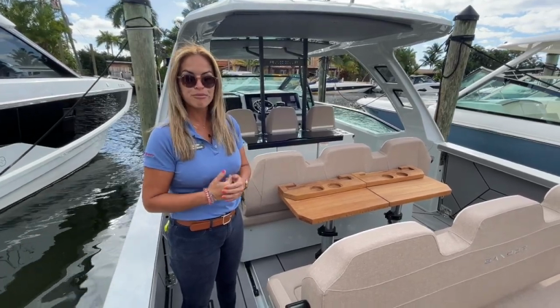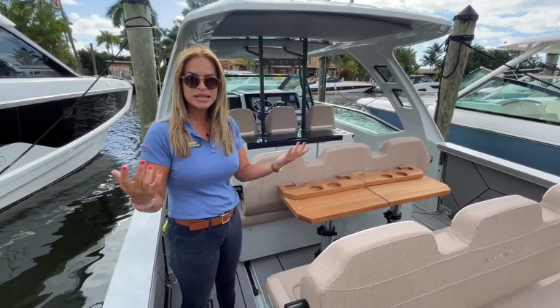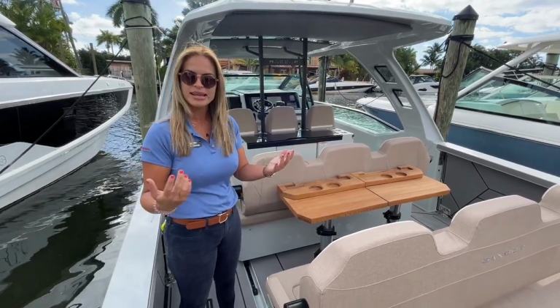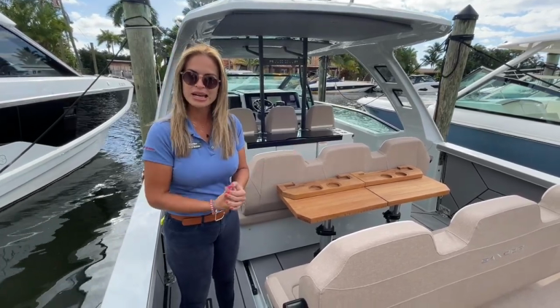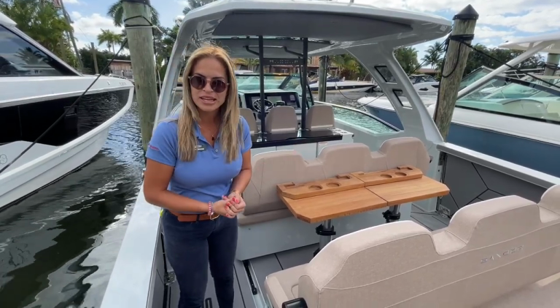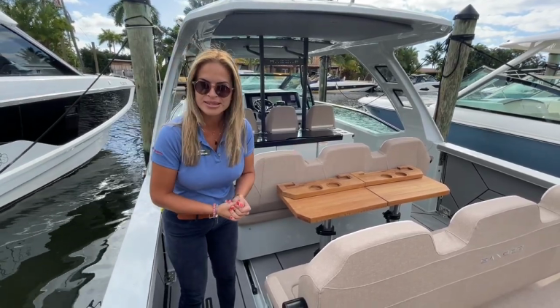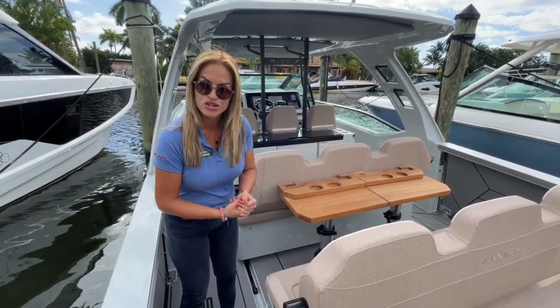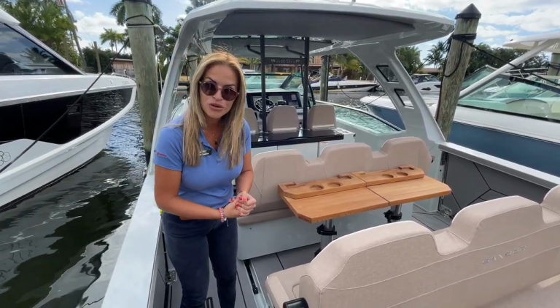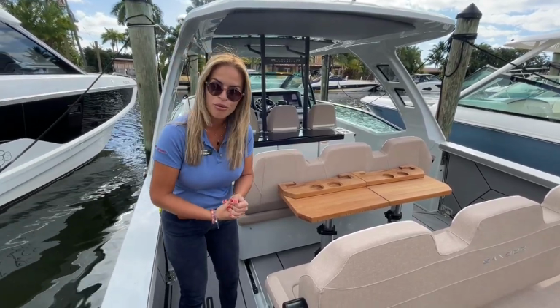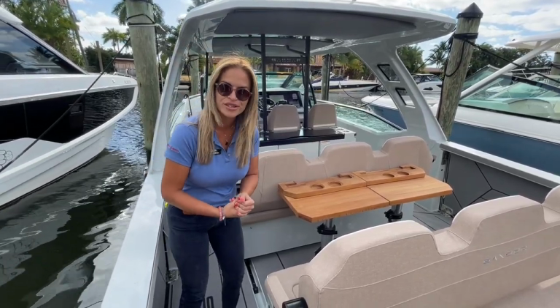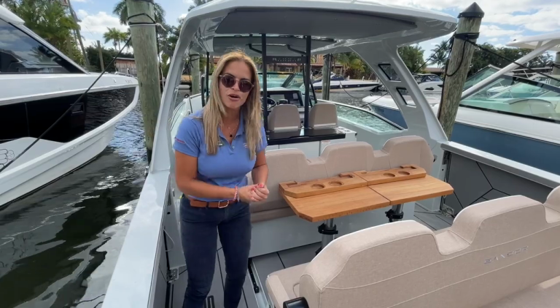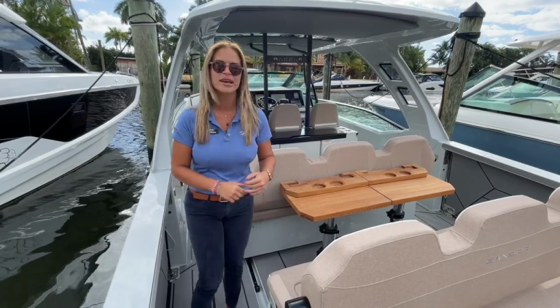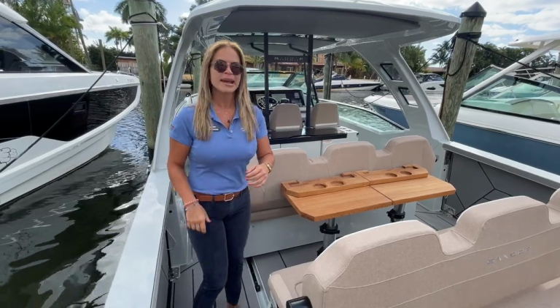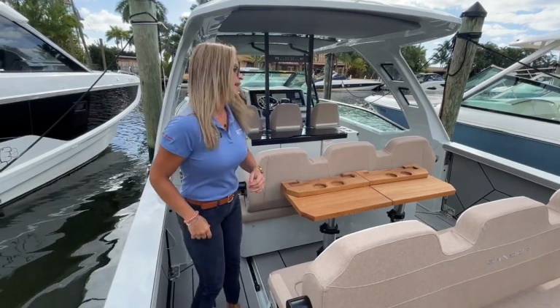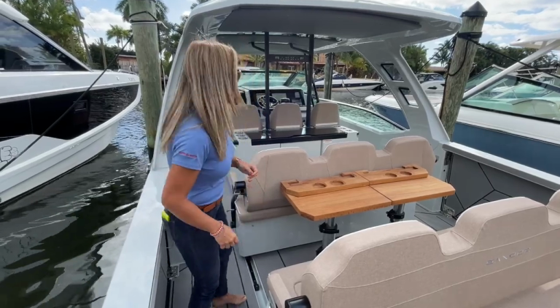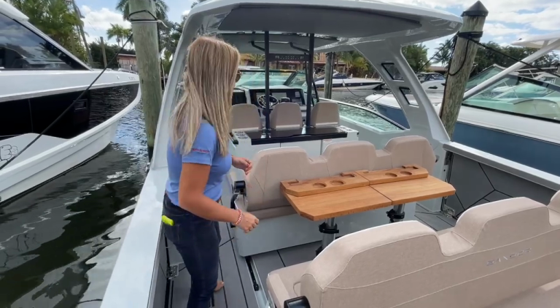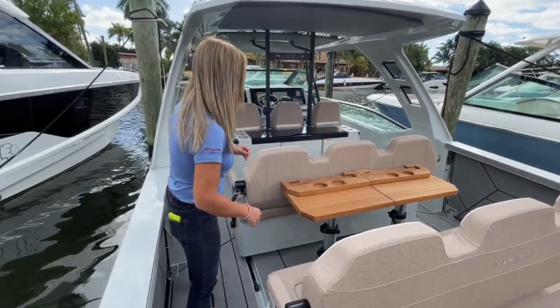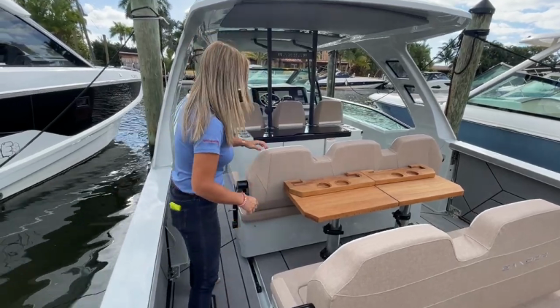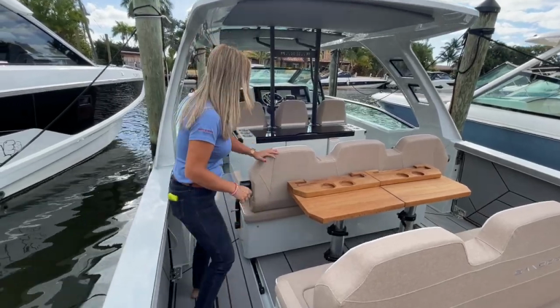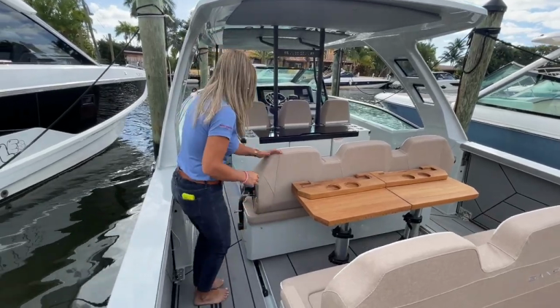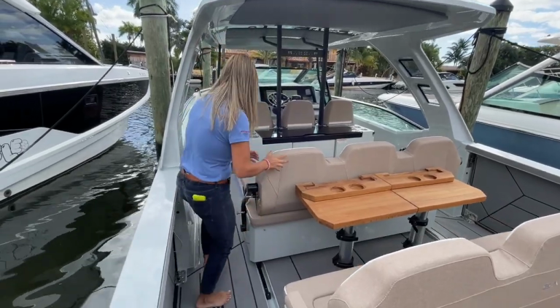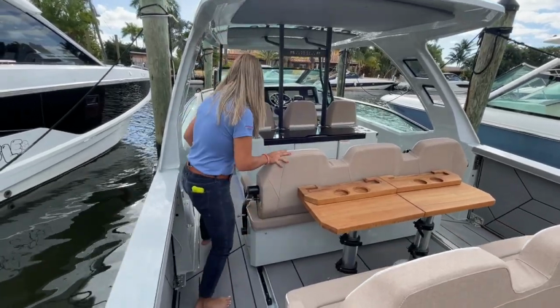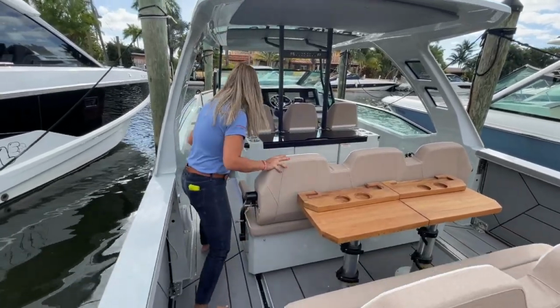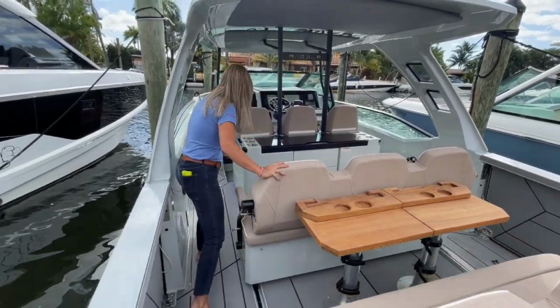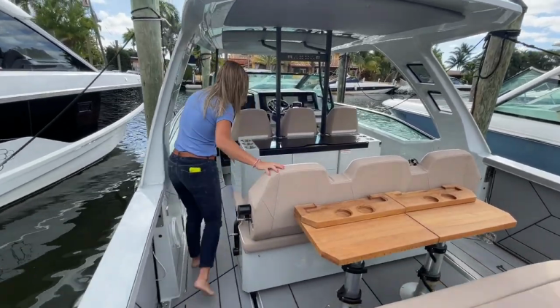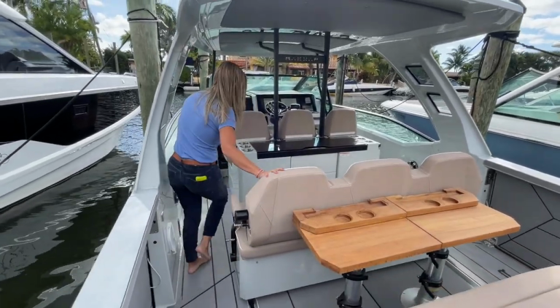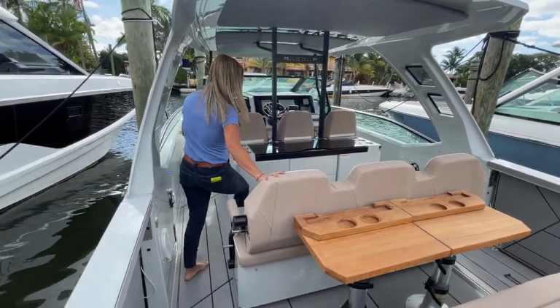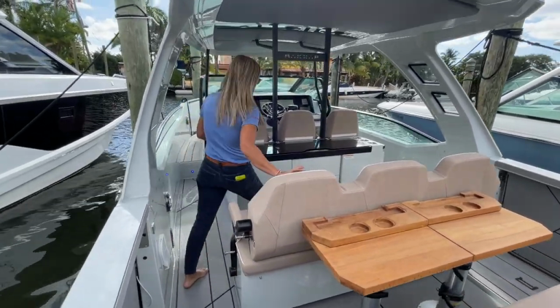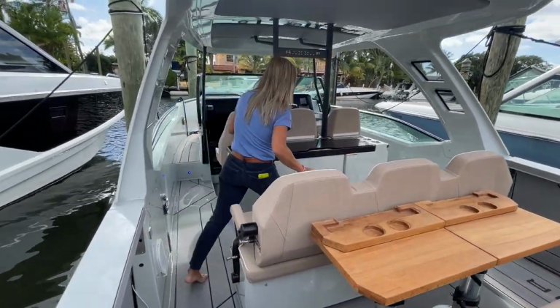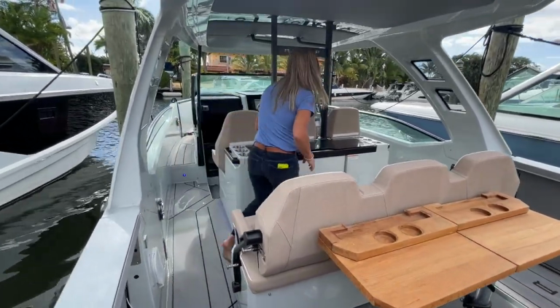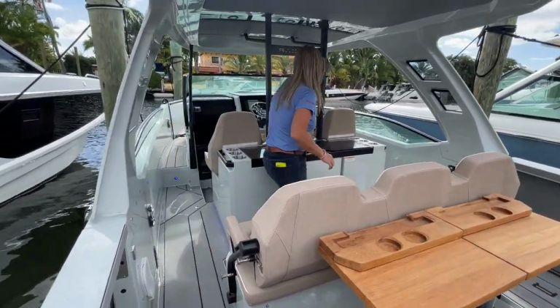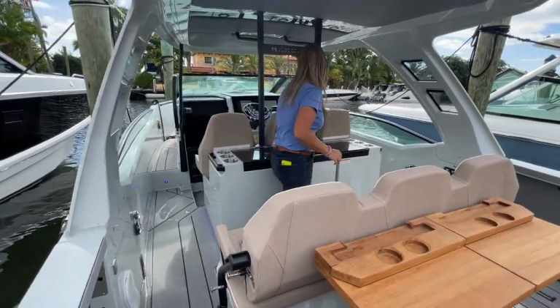Please allow me to show you aboard this boat and see all the cool ways and cool products that Marine Max offers.